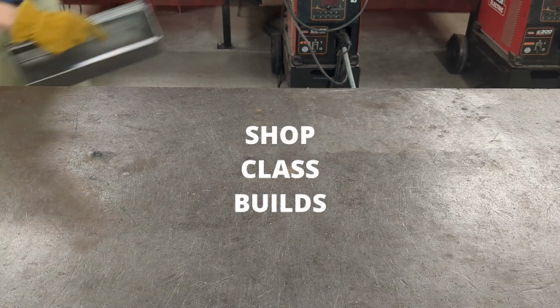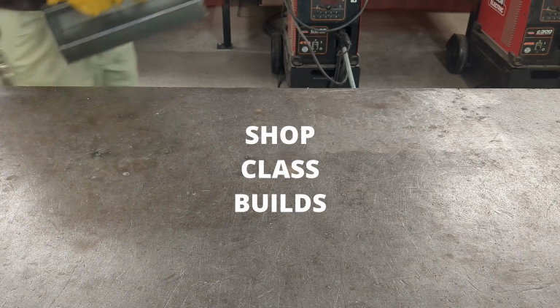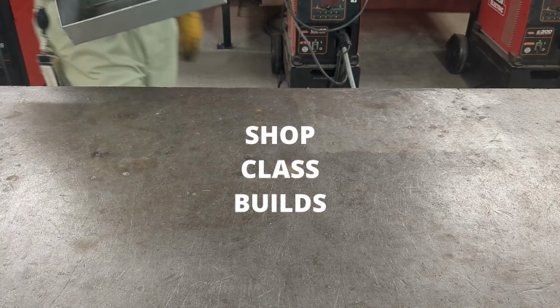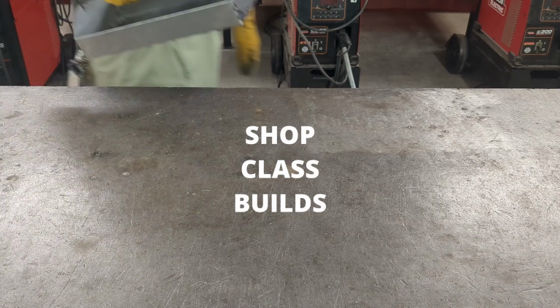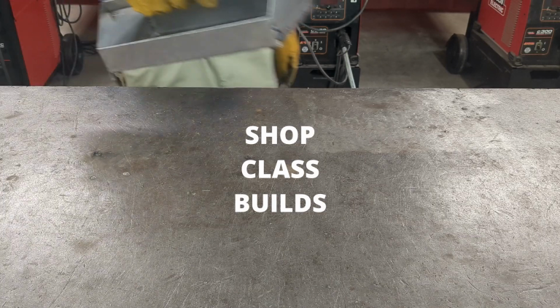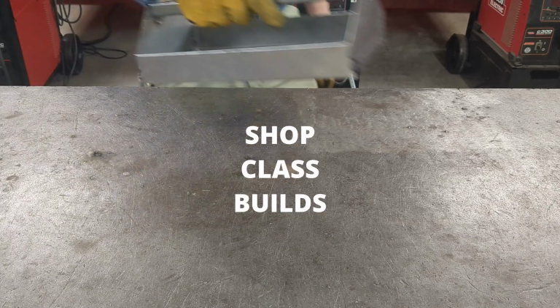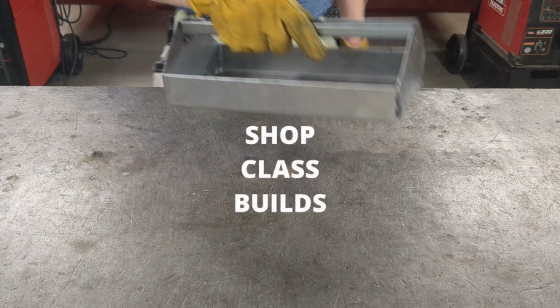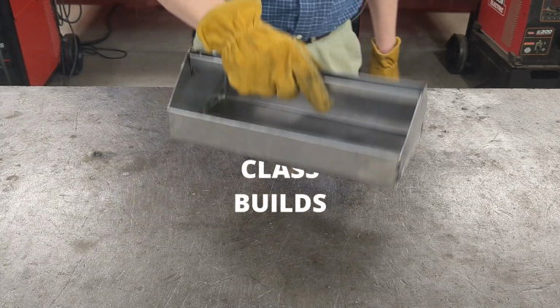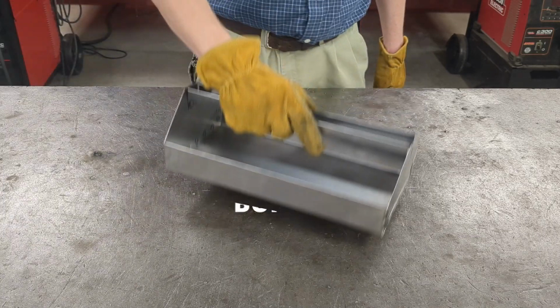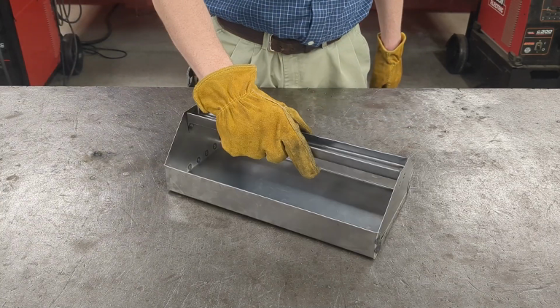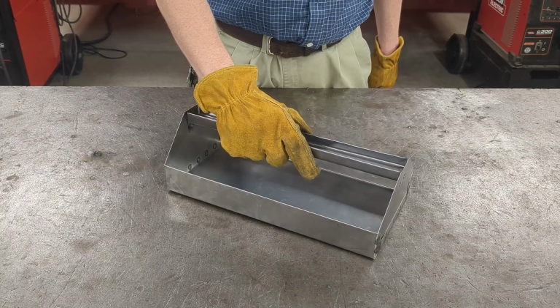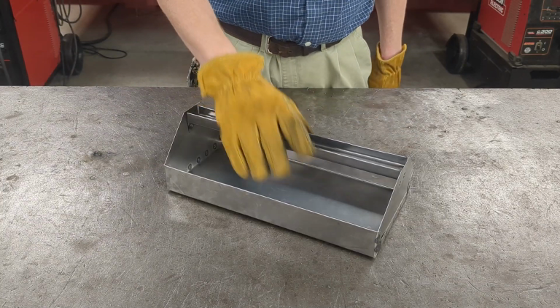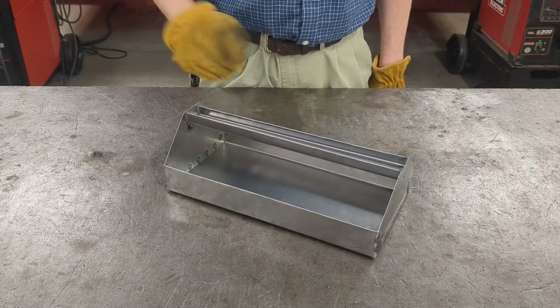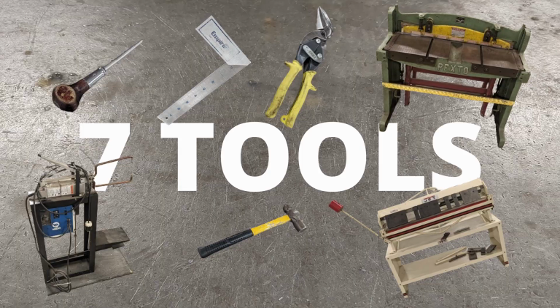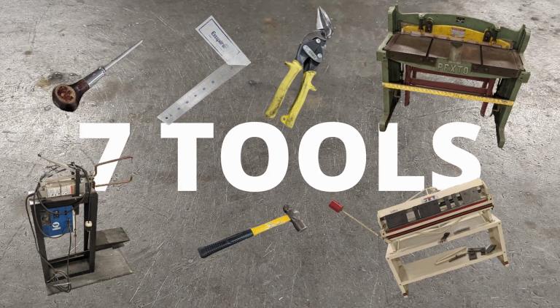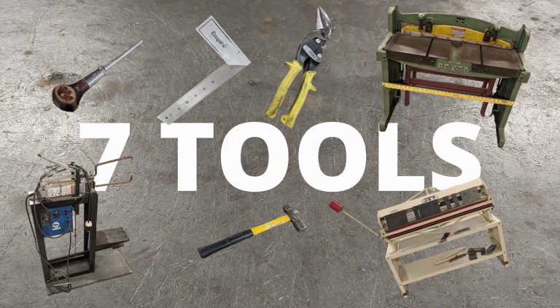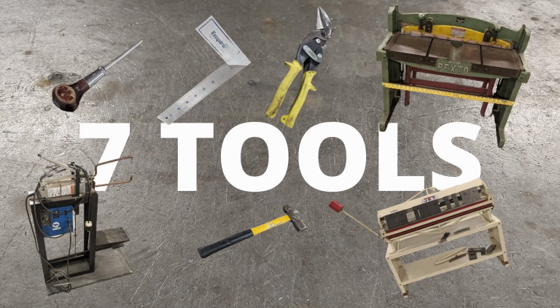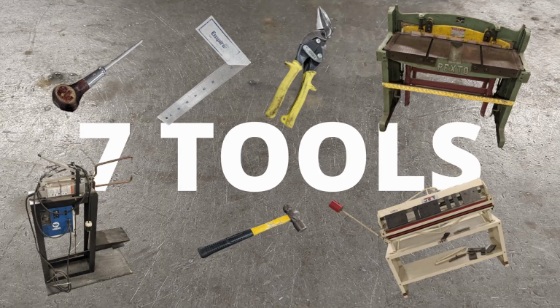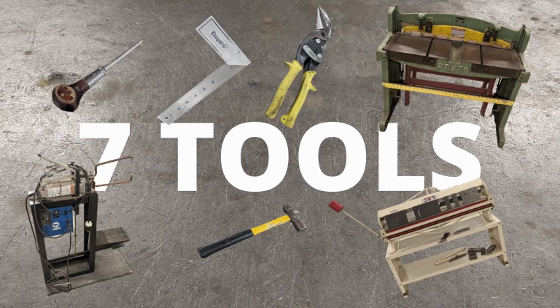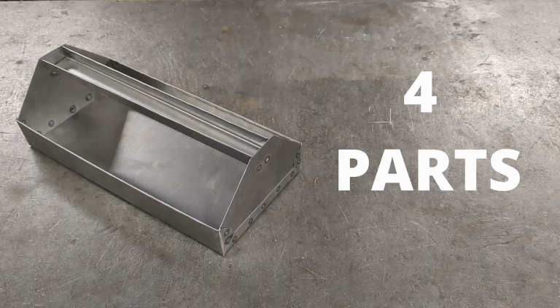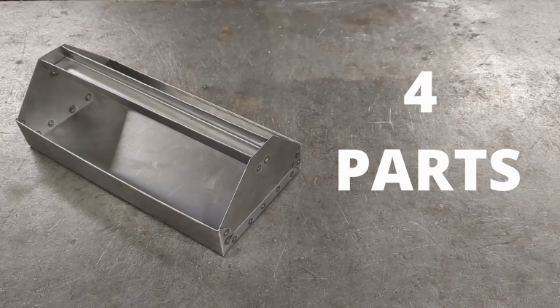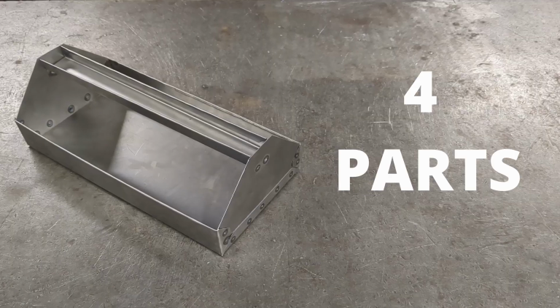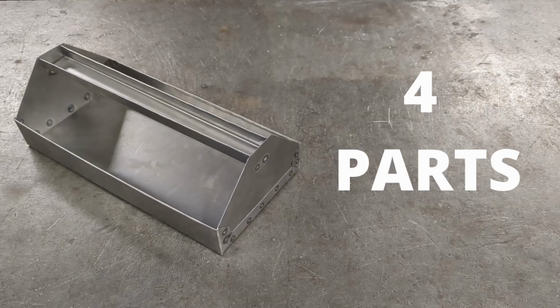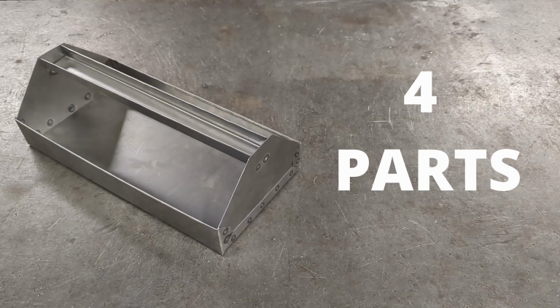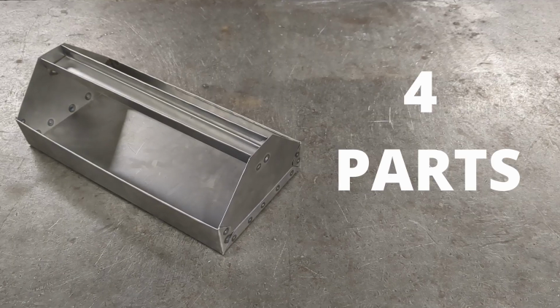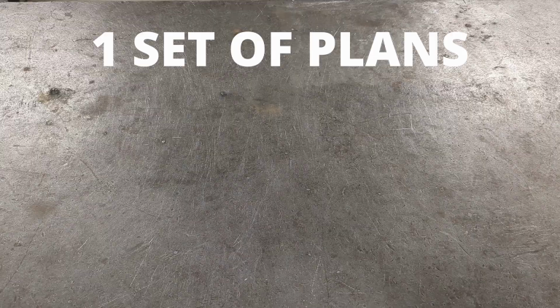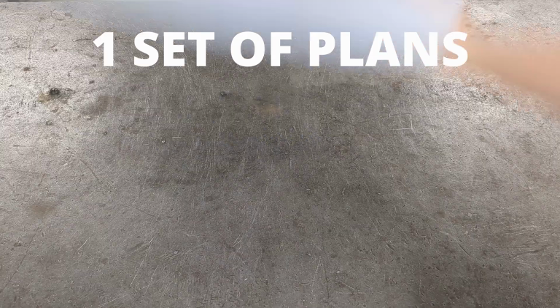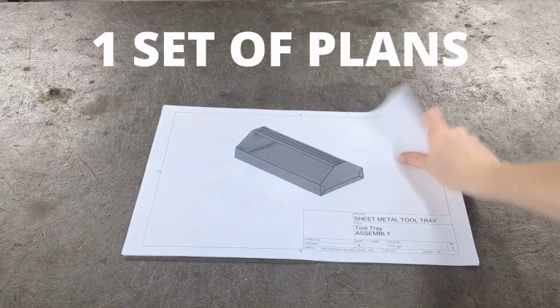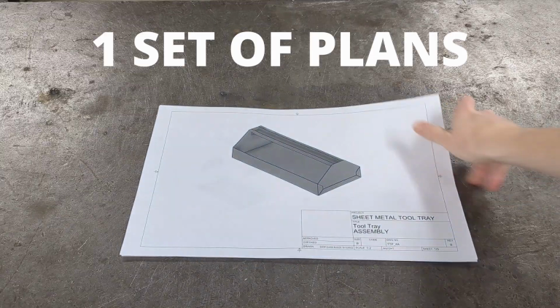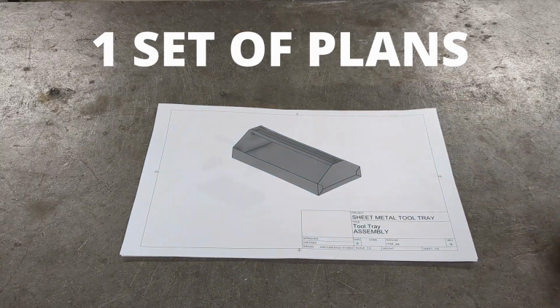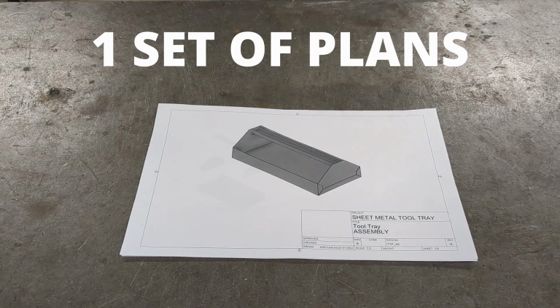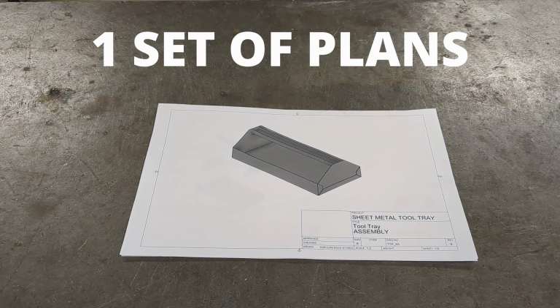Today we're making tool trays — seven tools, four parts, one set of plans.